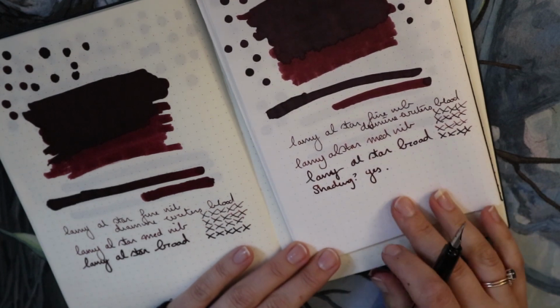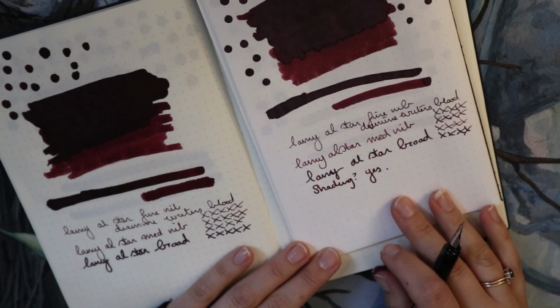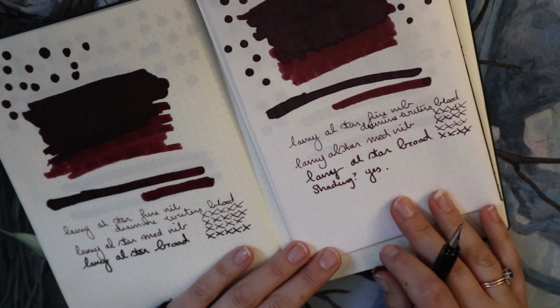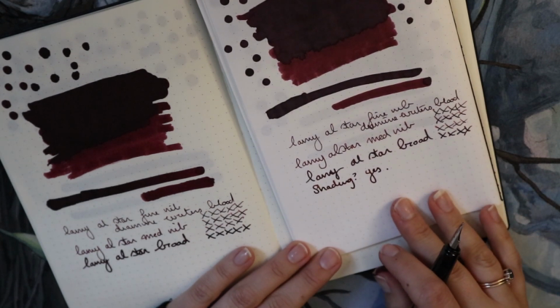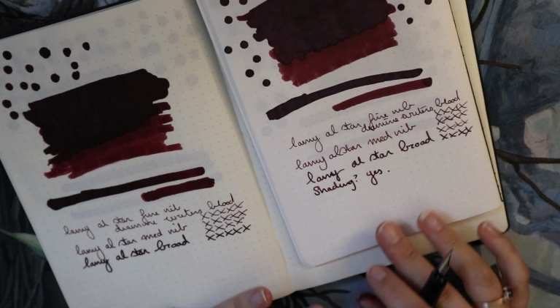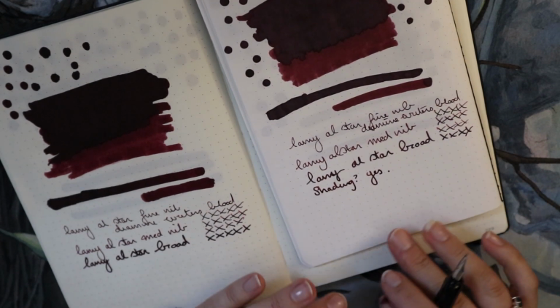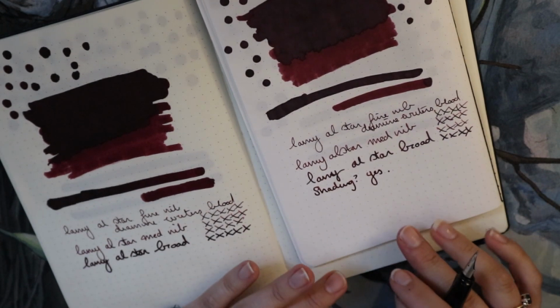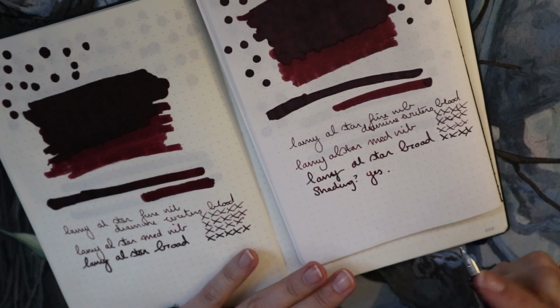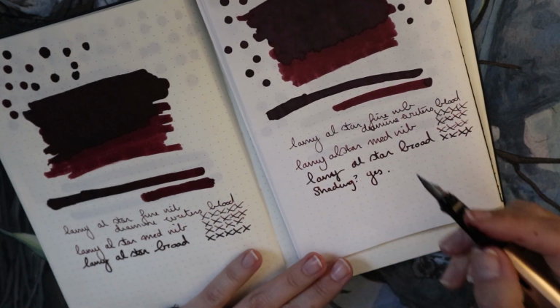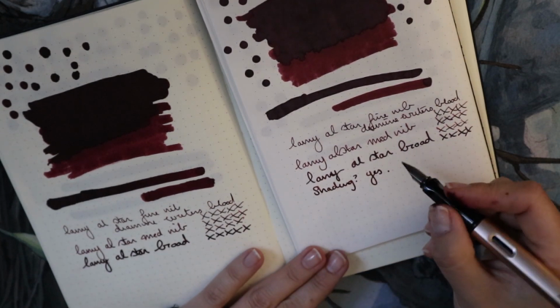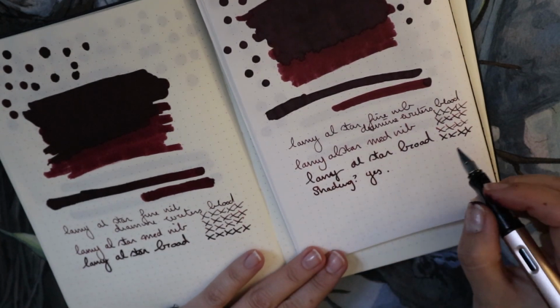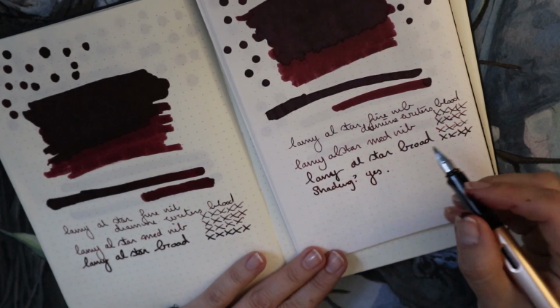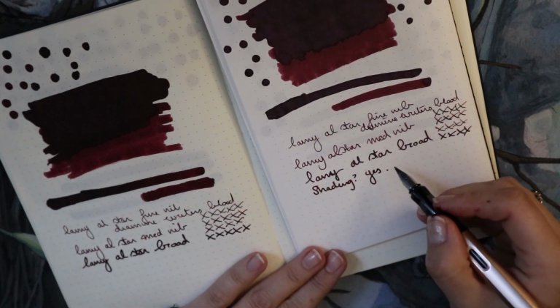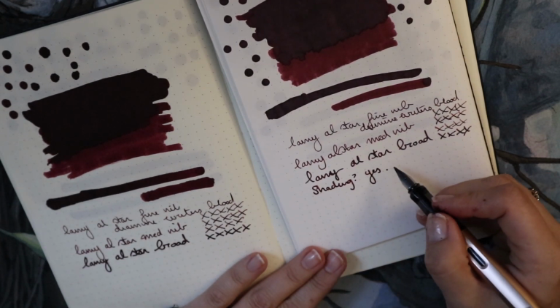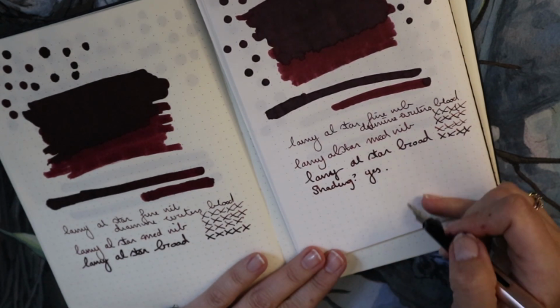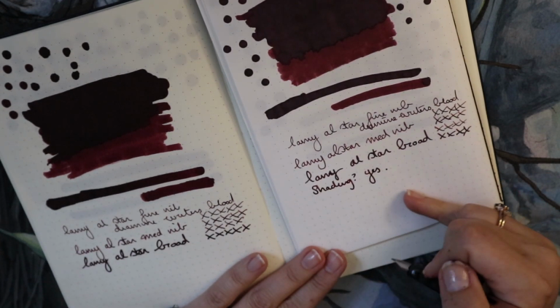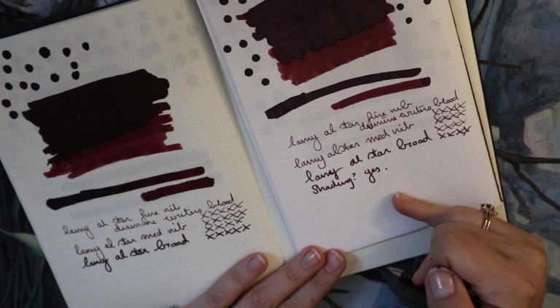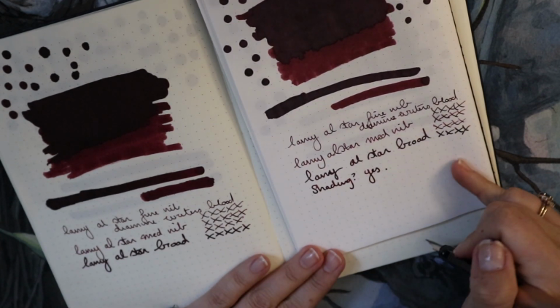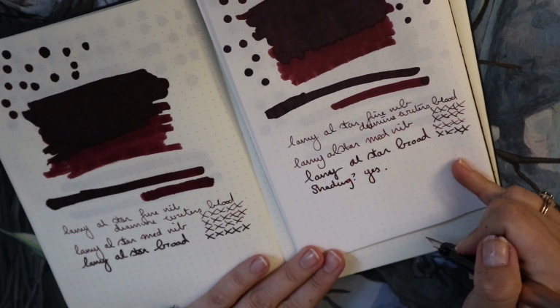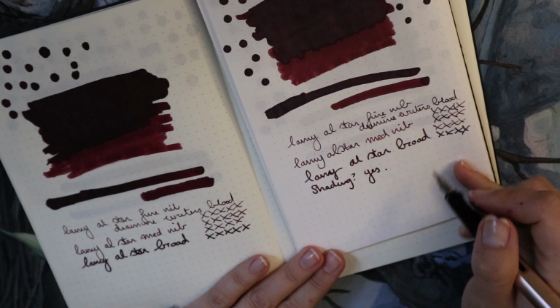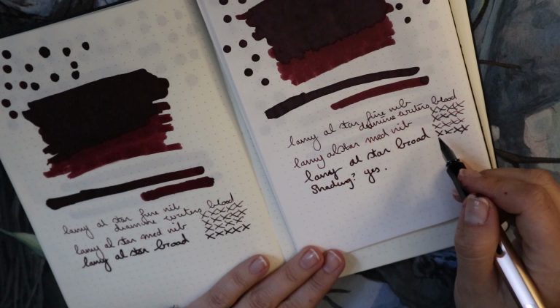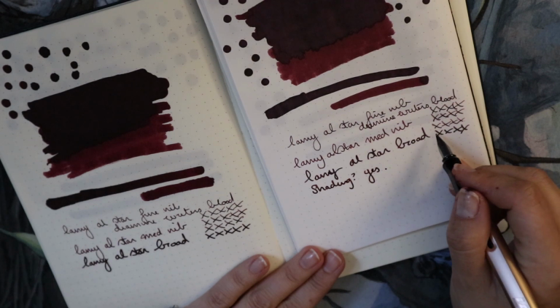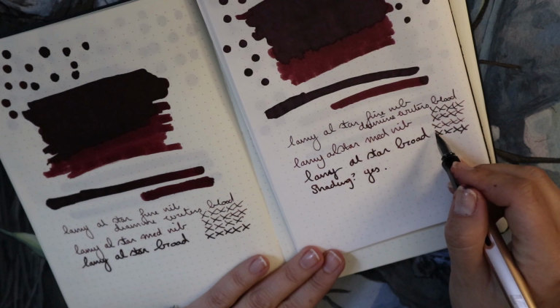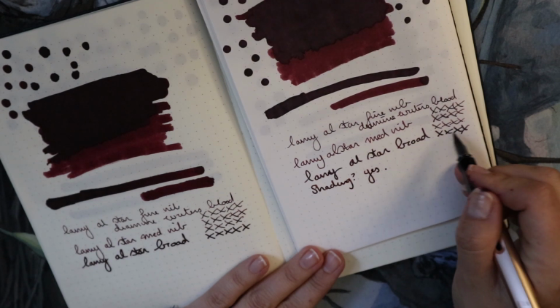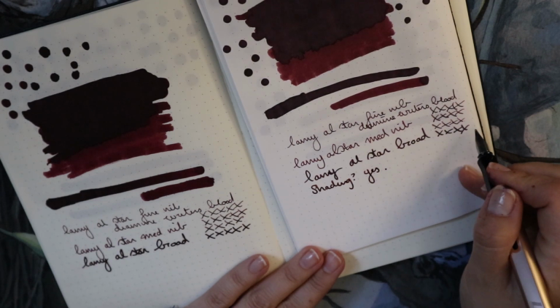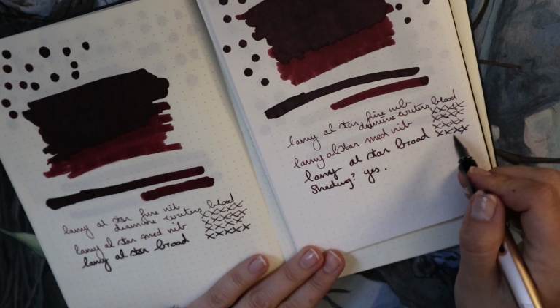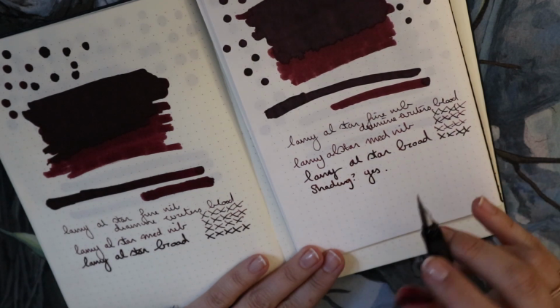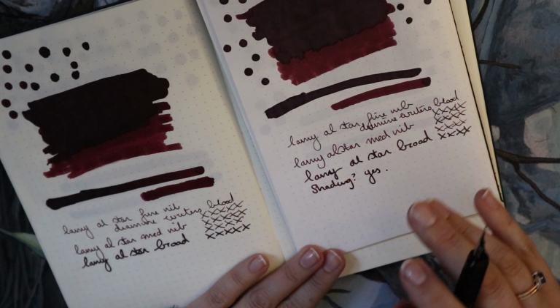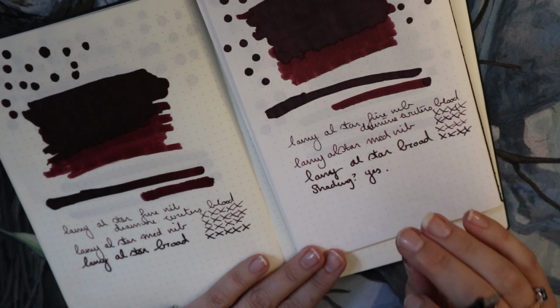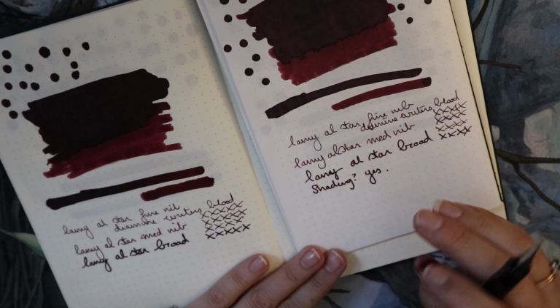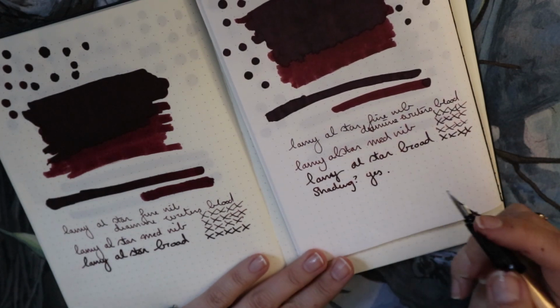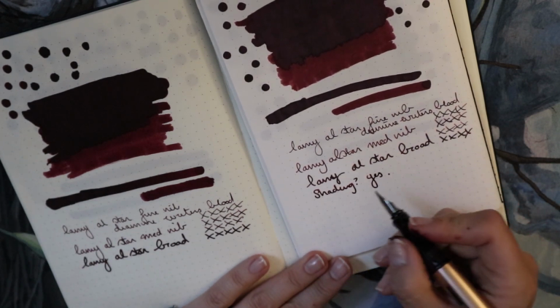Don't use the broad nib if you want shading — this broad nib is much too wet. Even though at the edges there is still like a tiny bit of variation.